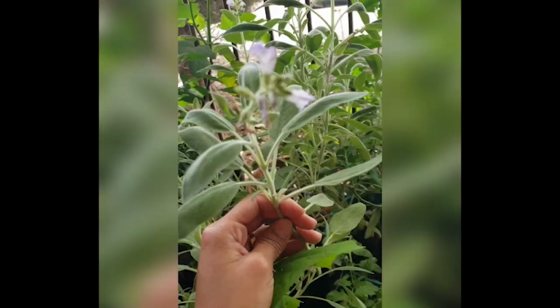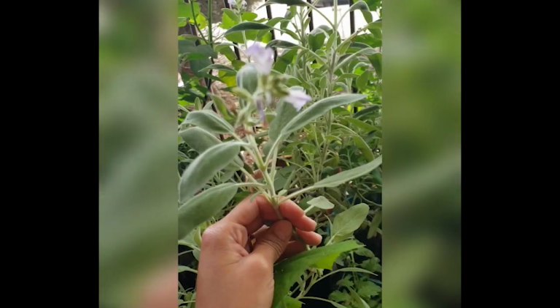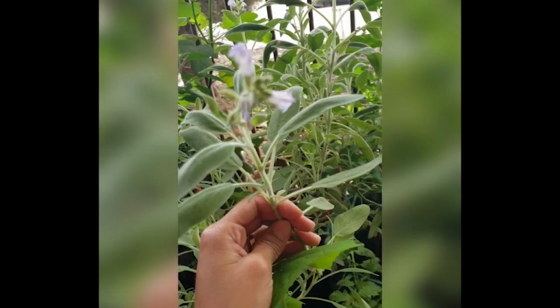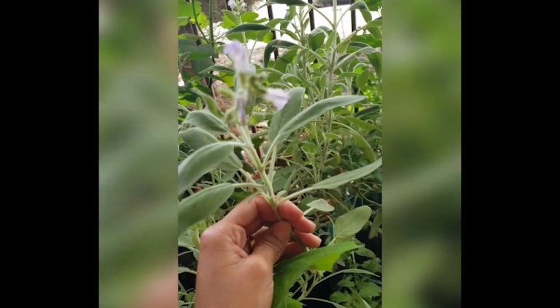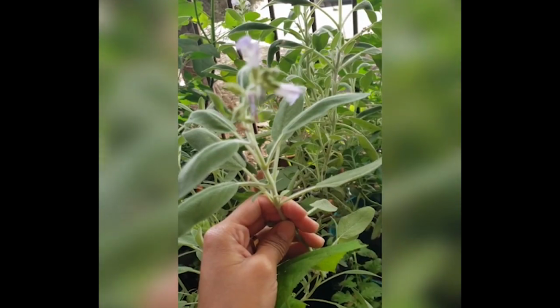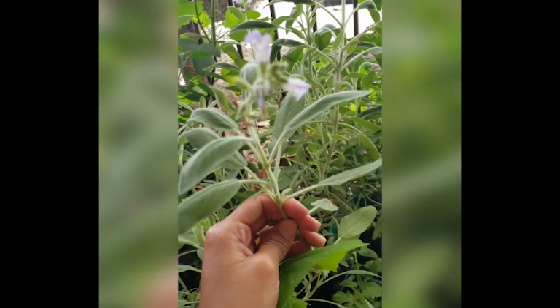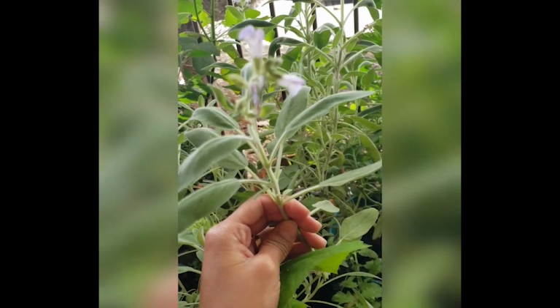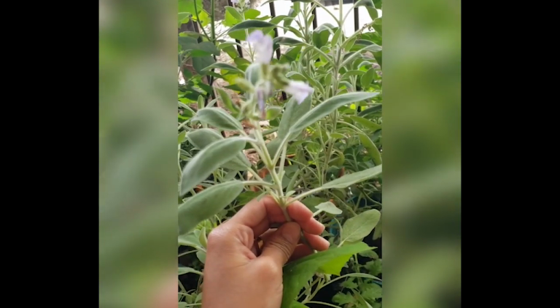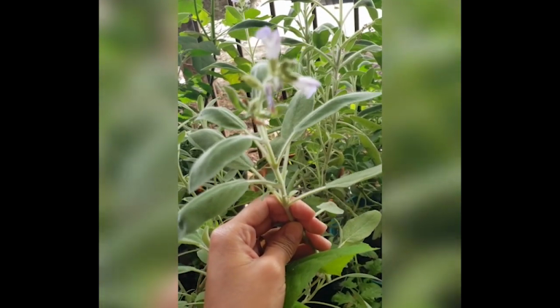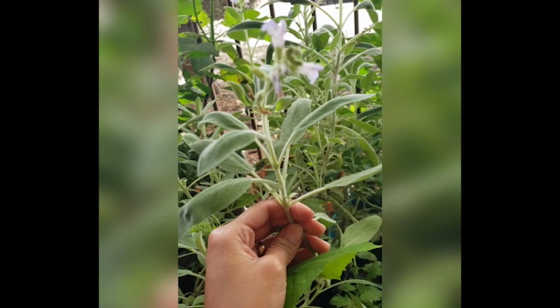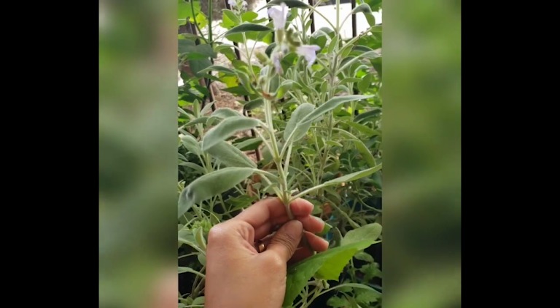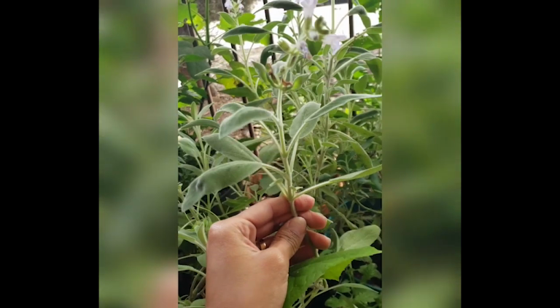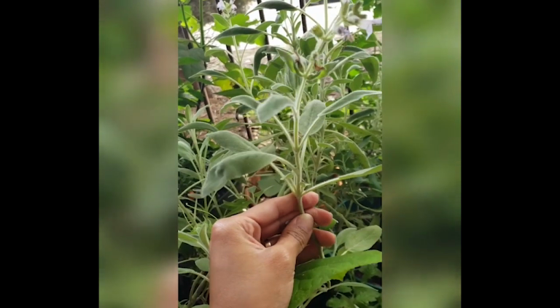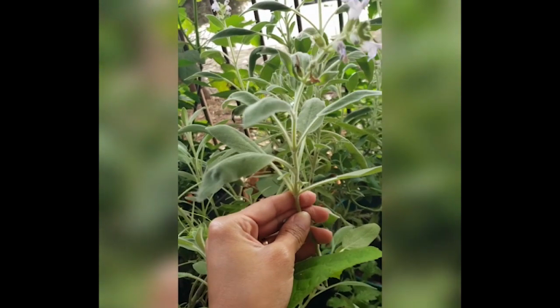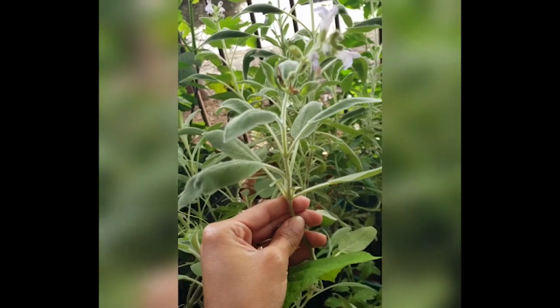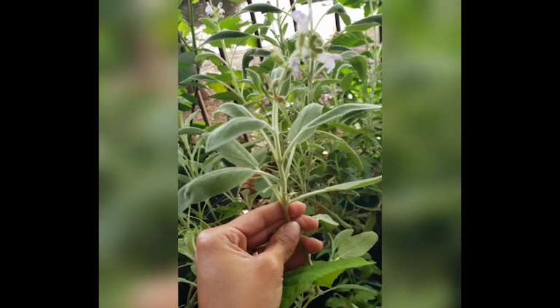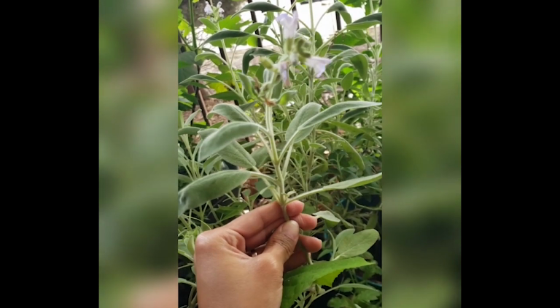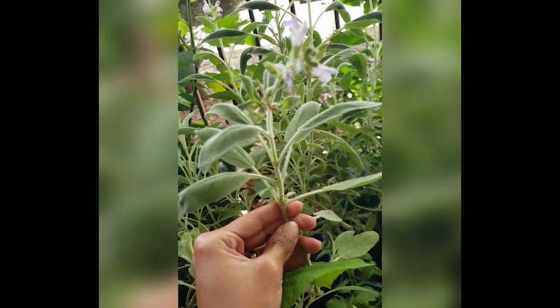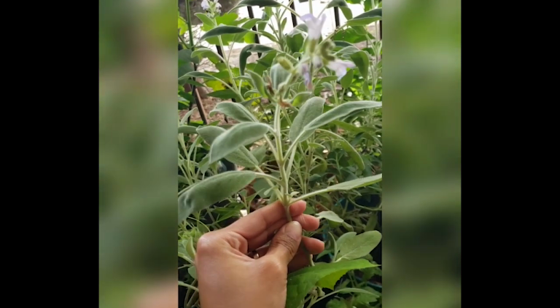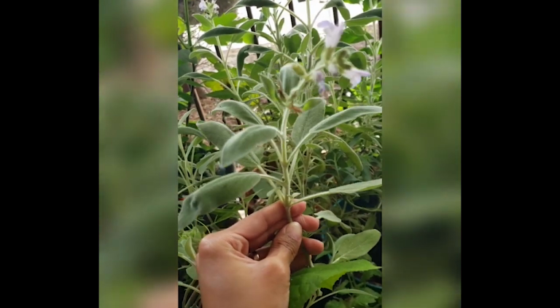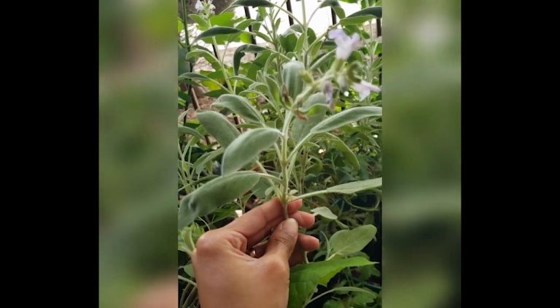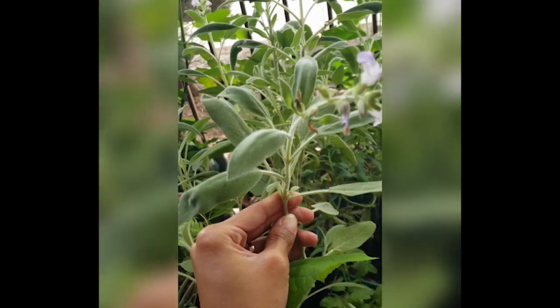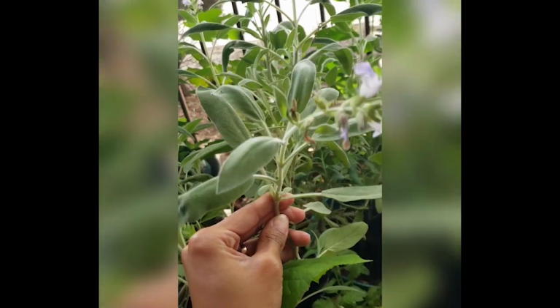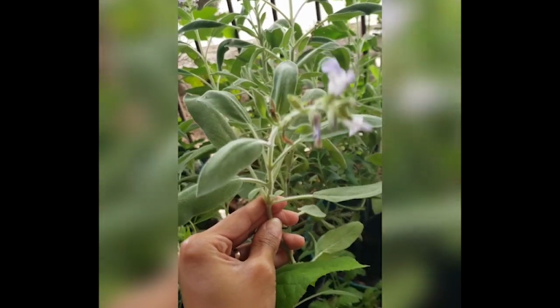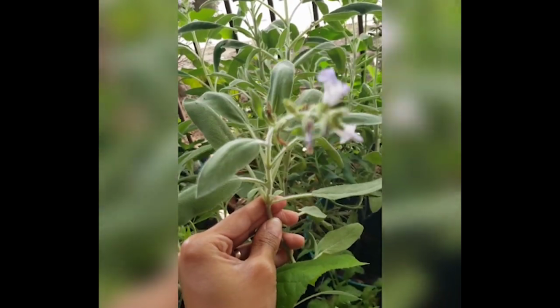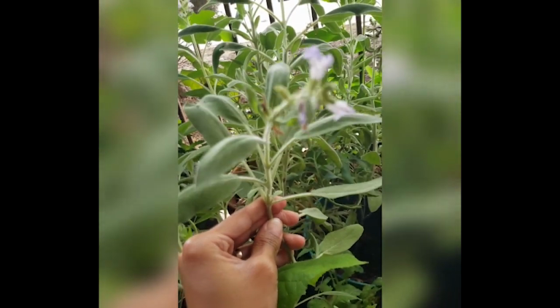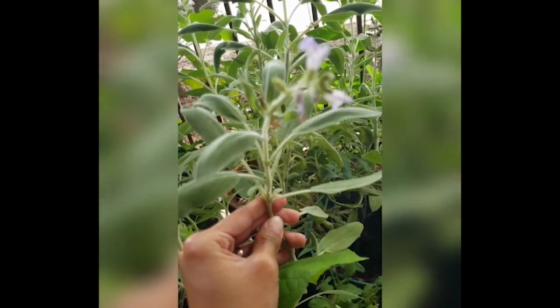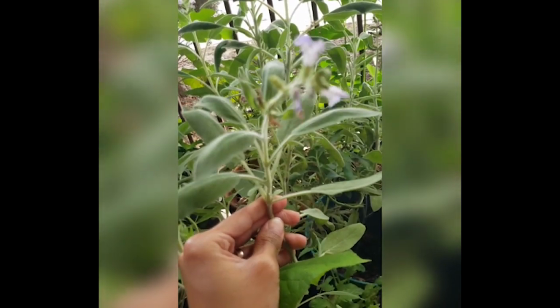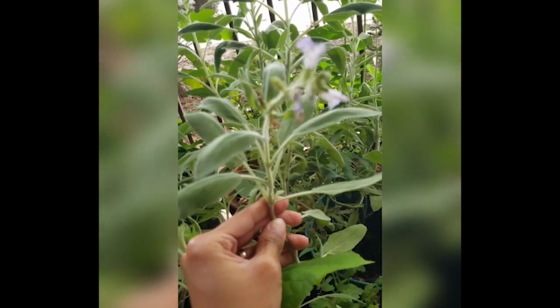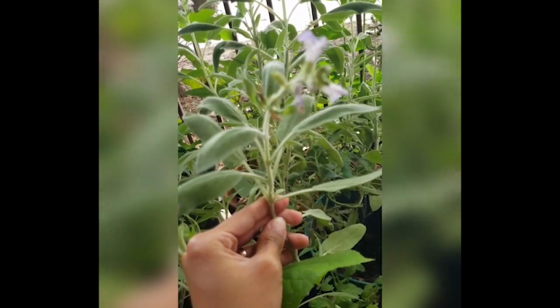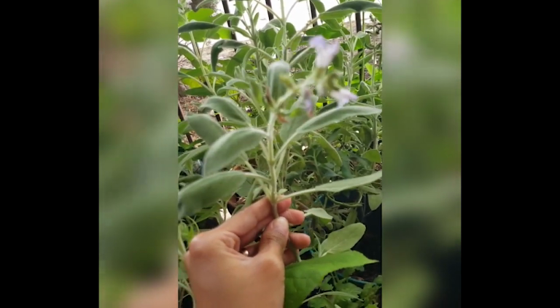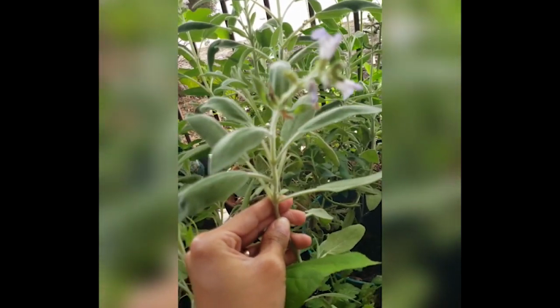Today in Chef Carolyn's garden I'm gonna teach you a little bit about herbs and what you can do with them.